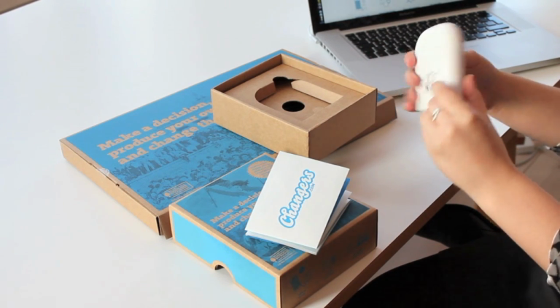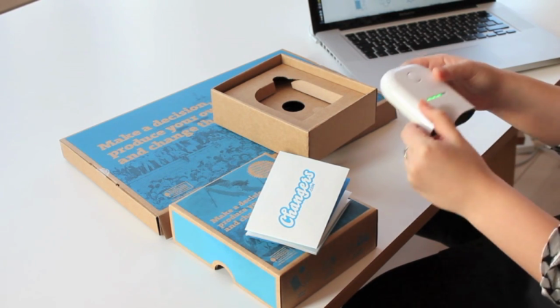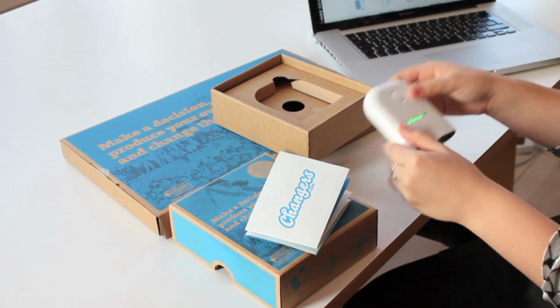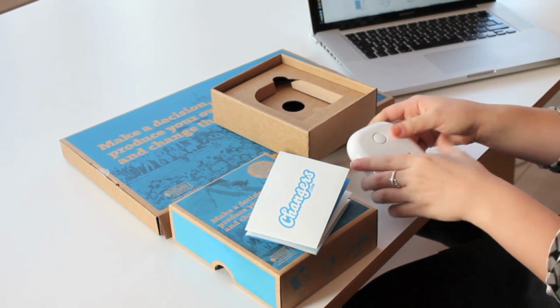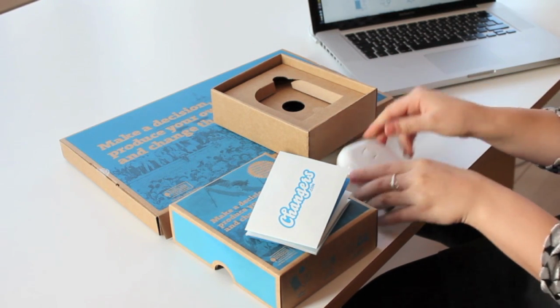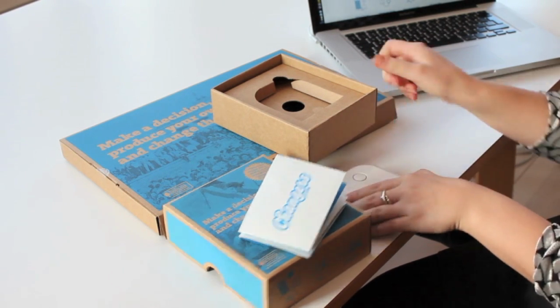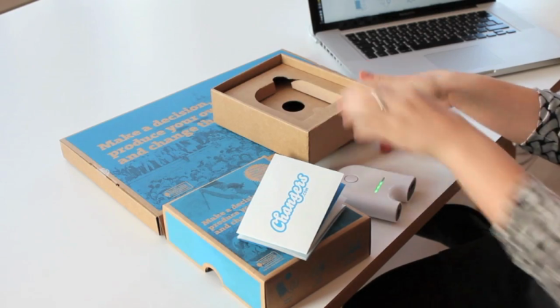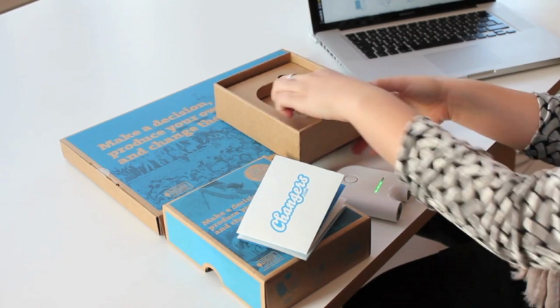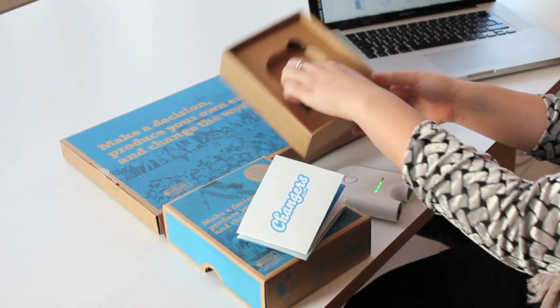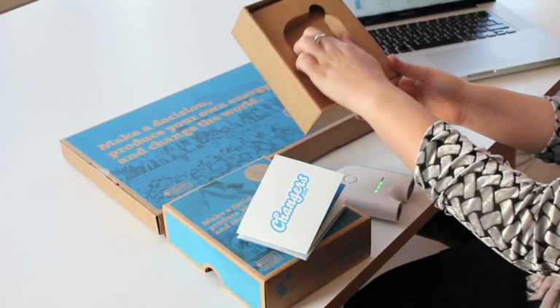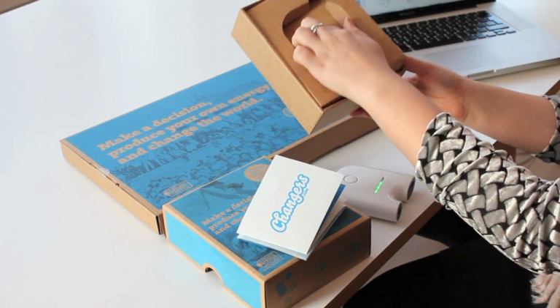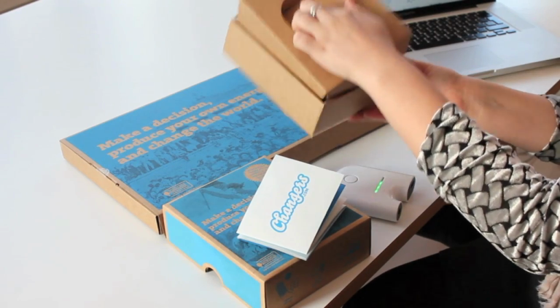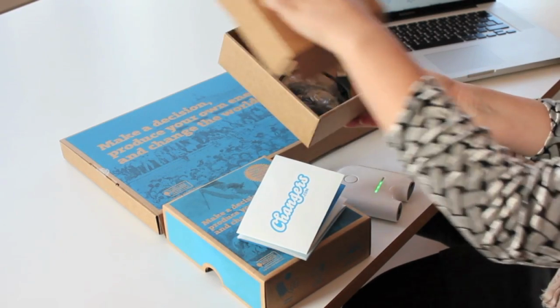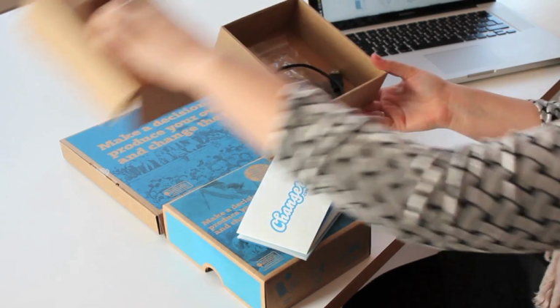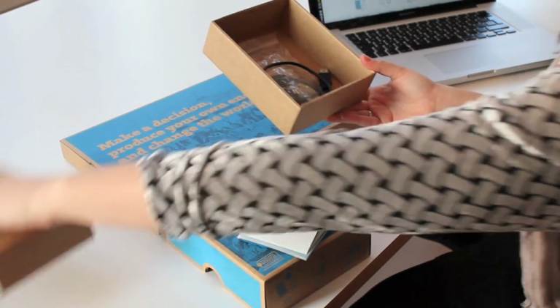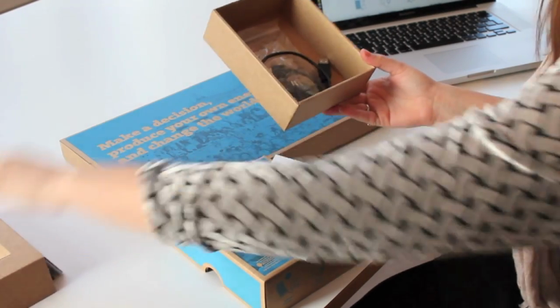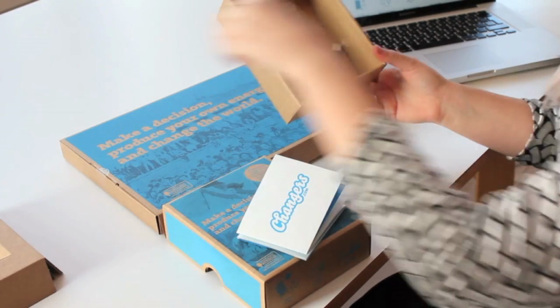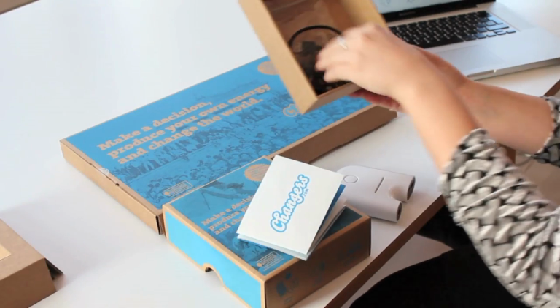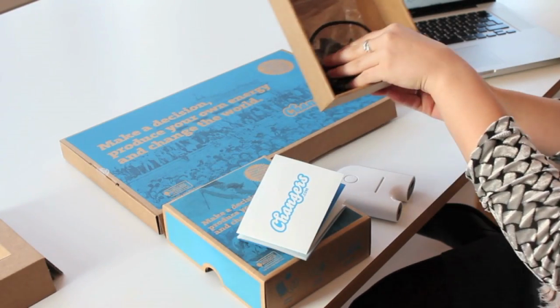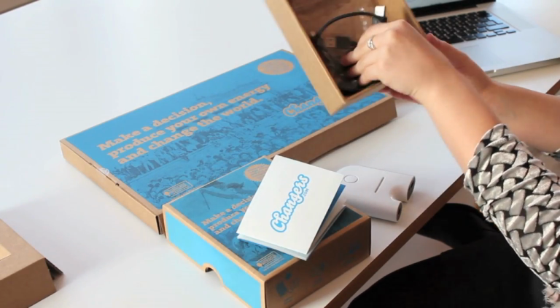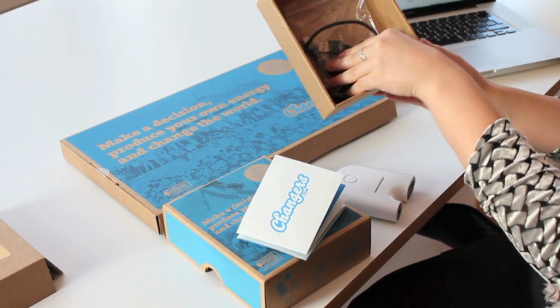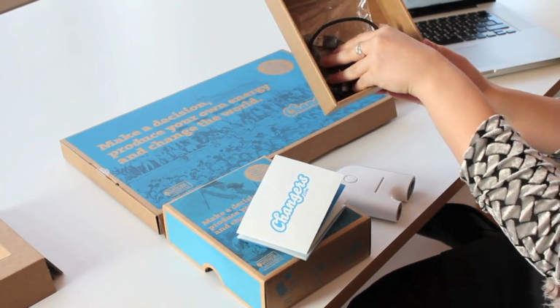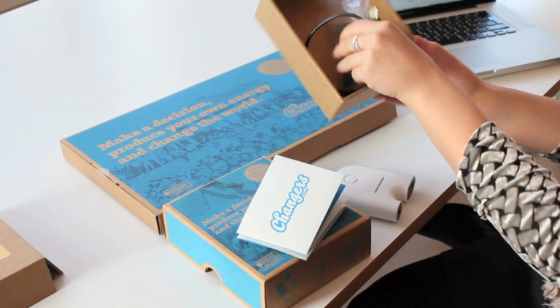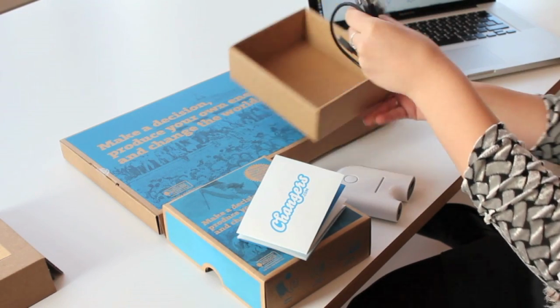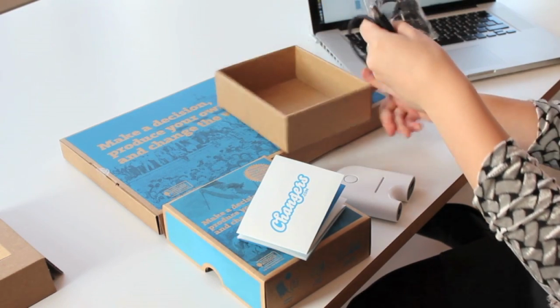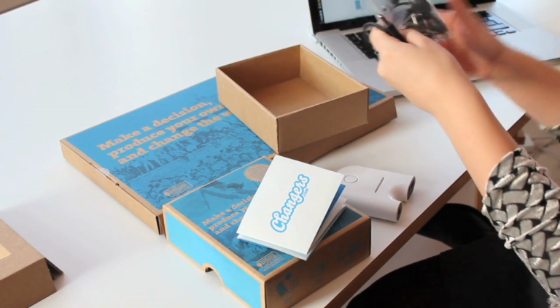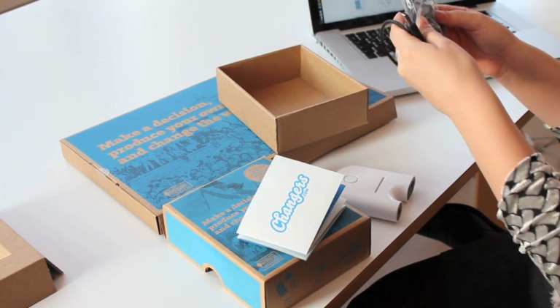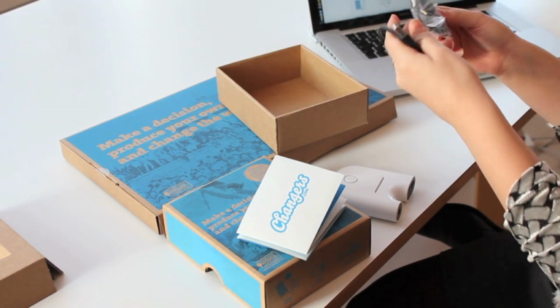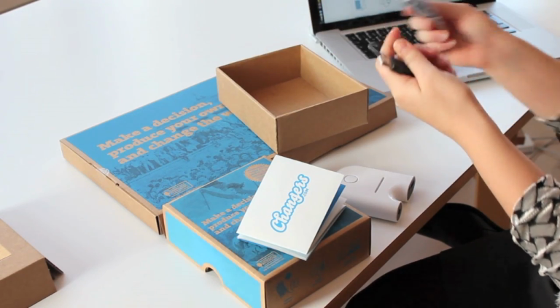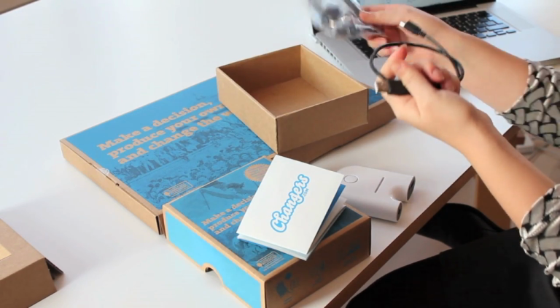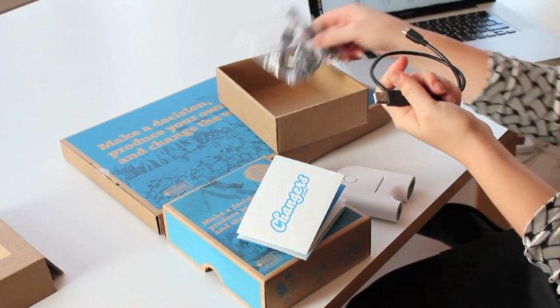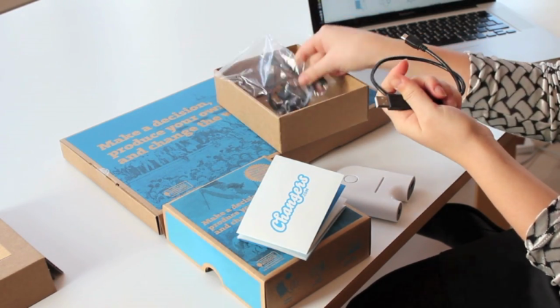Keep unboxing. You will find all the adapters for your mobile devices and the USB connection you need to plug into your computer.